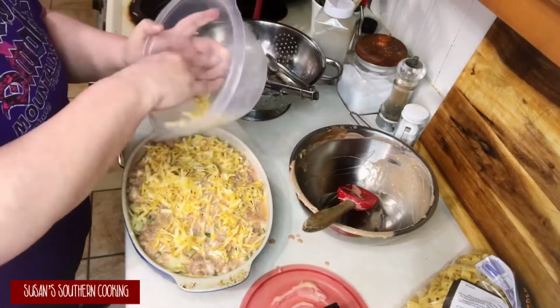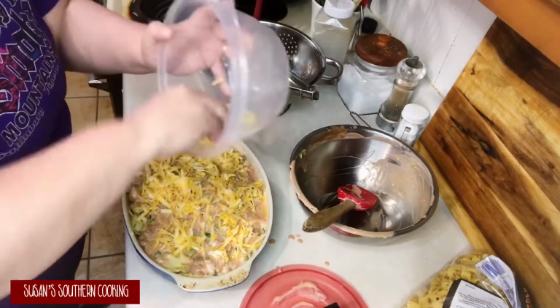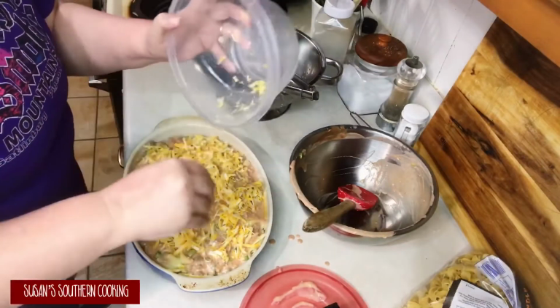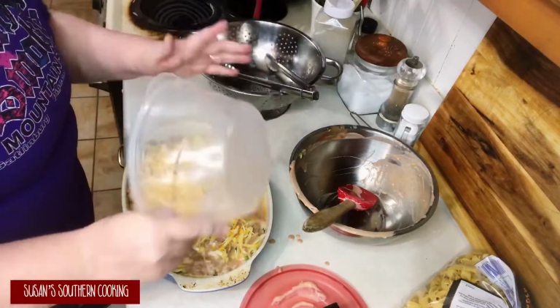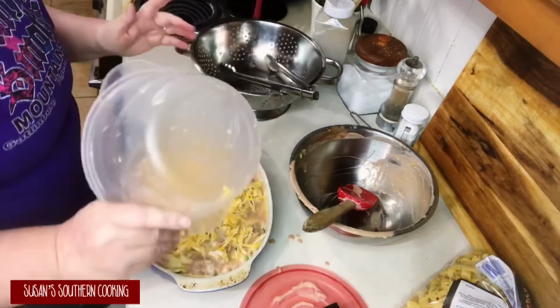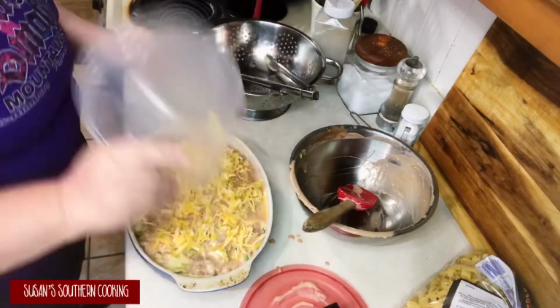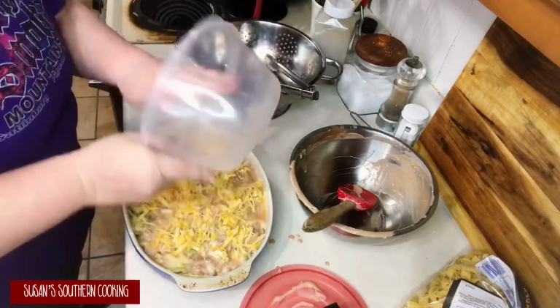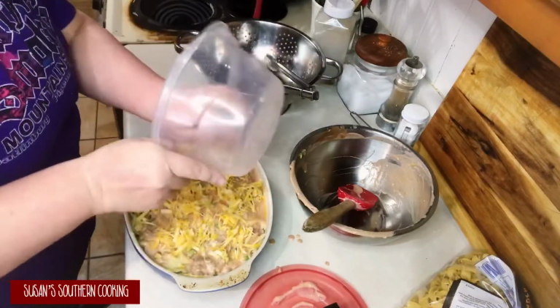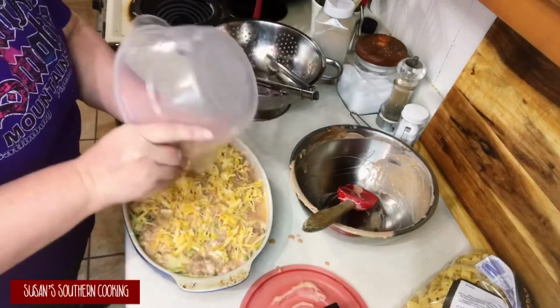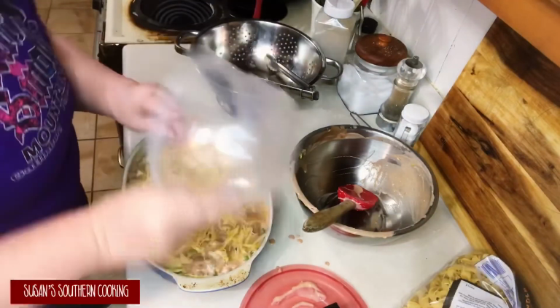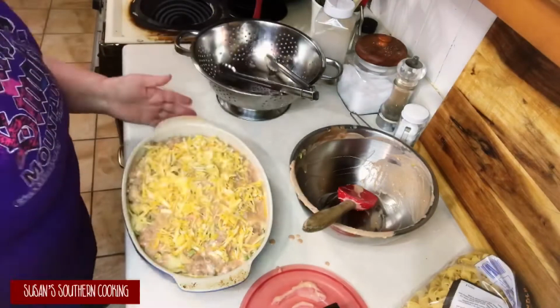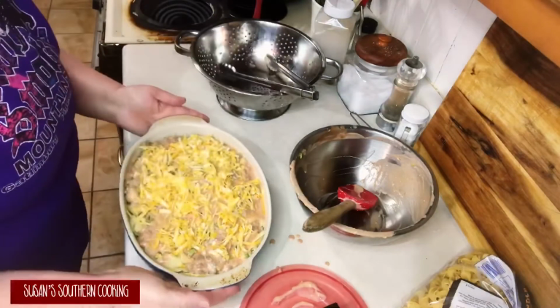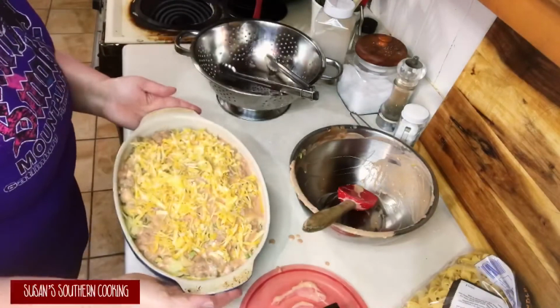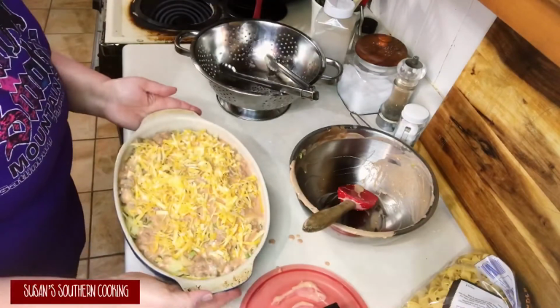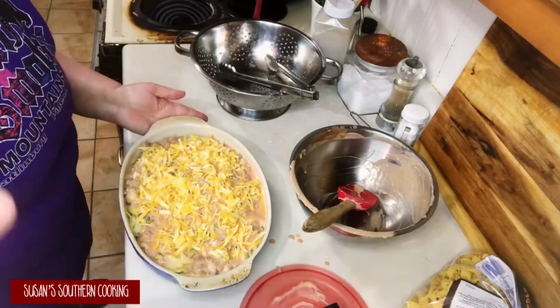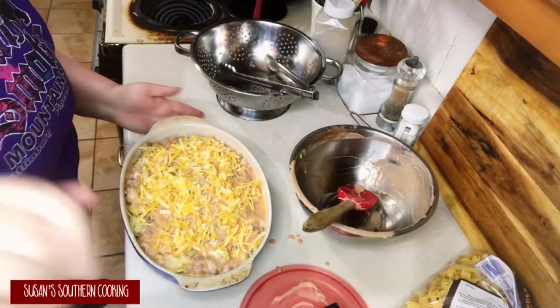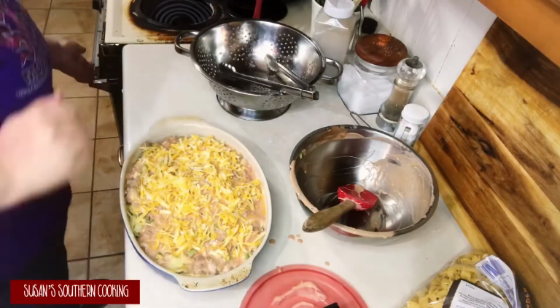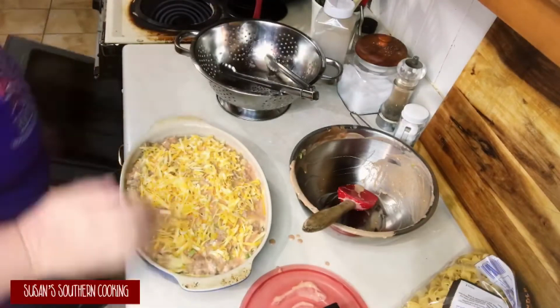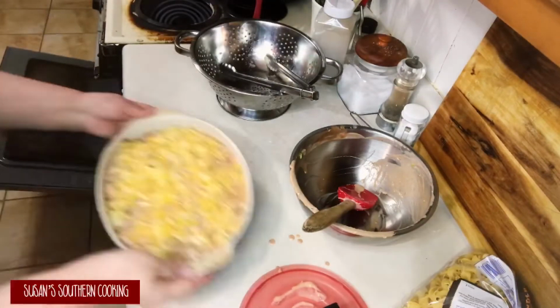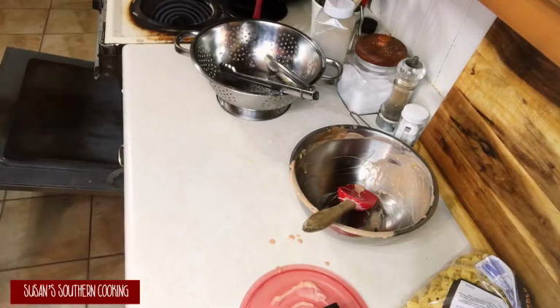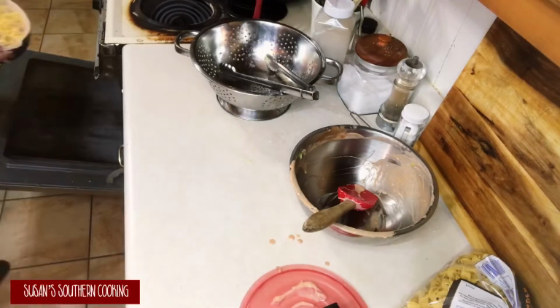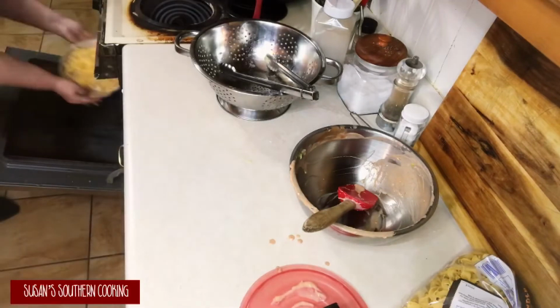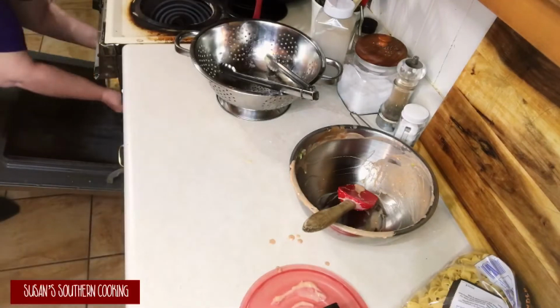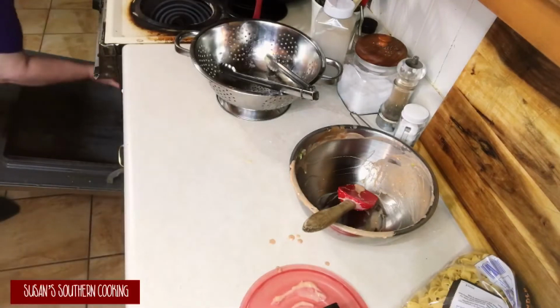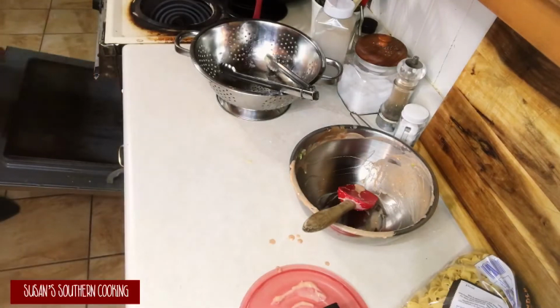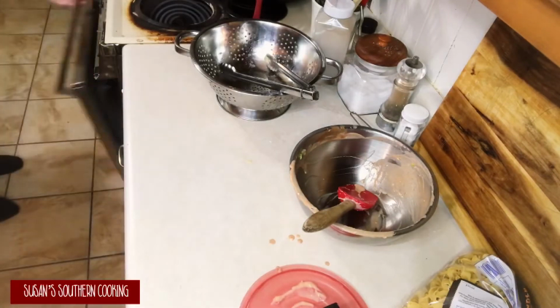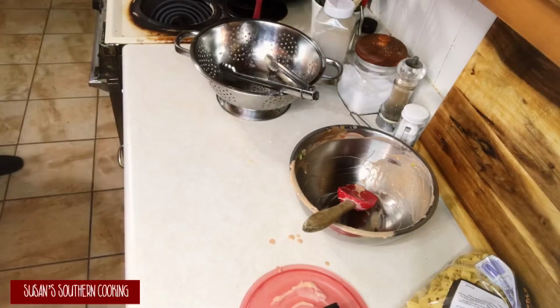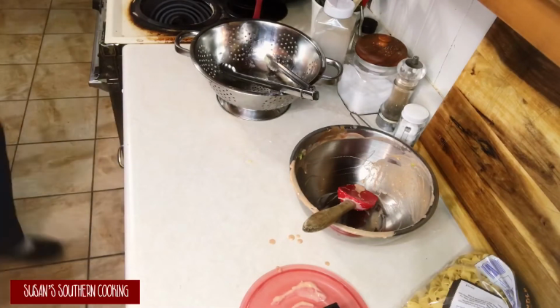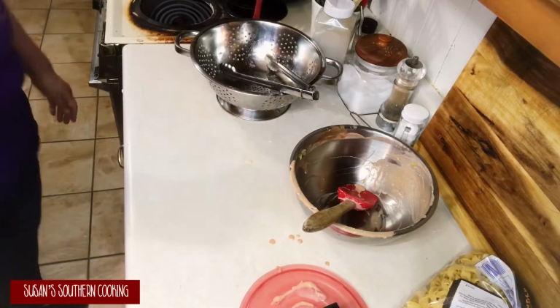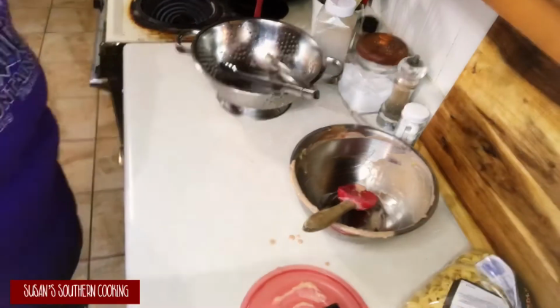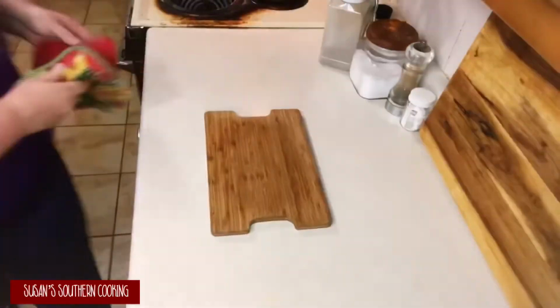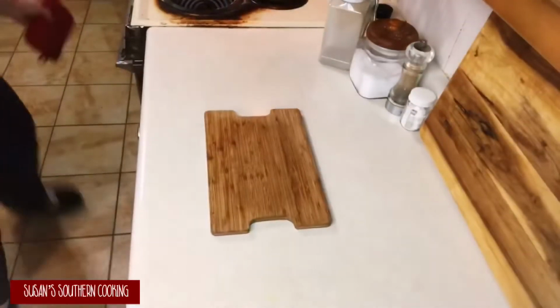Bake in a preheated 350 degree Fahrenheit oven for about 15 to 20 minutes.